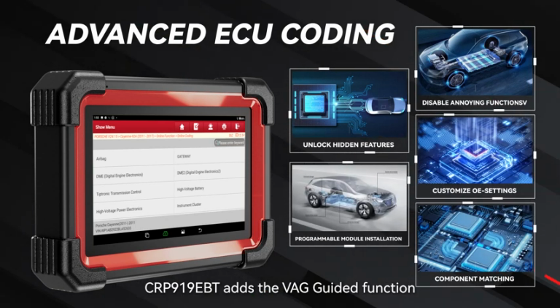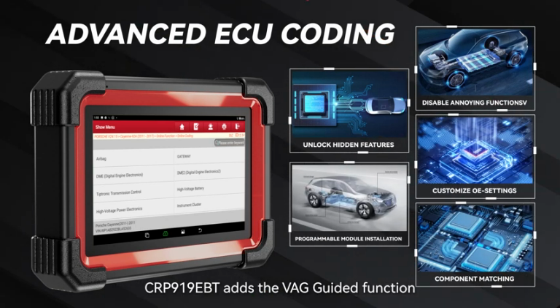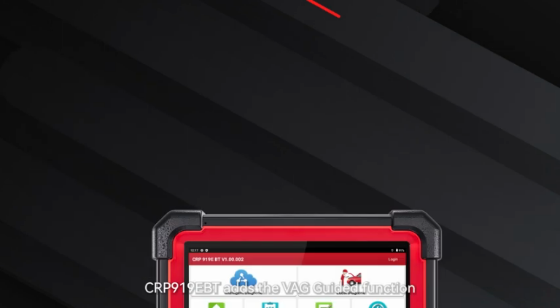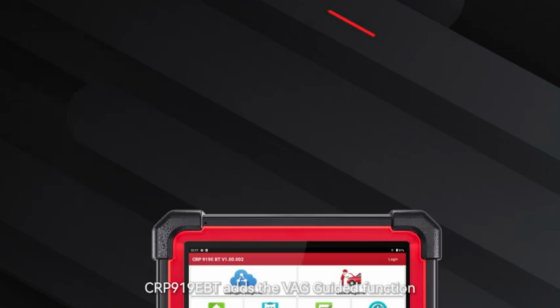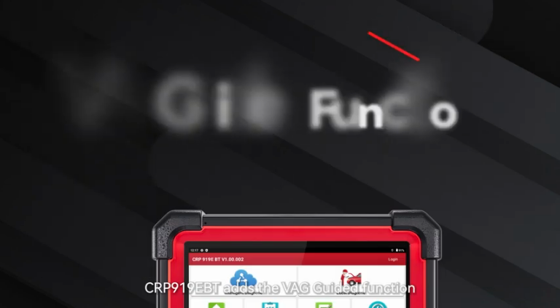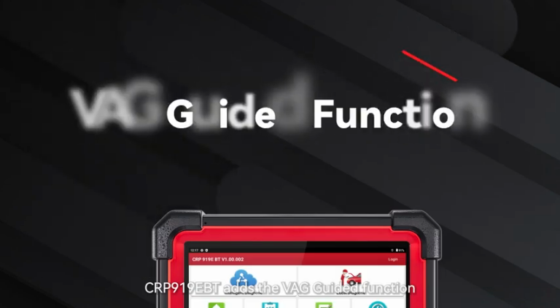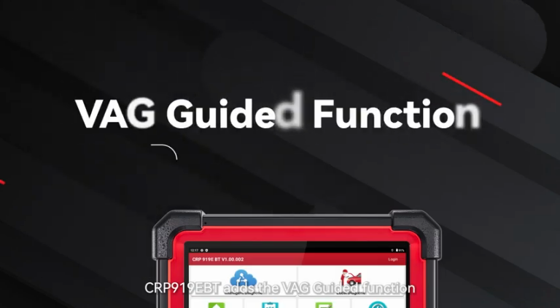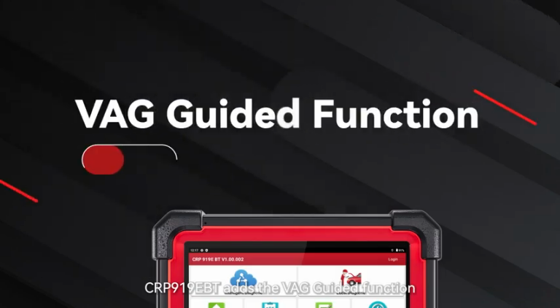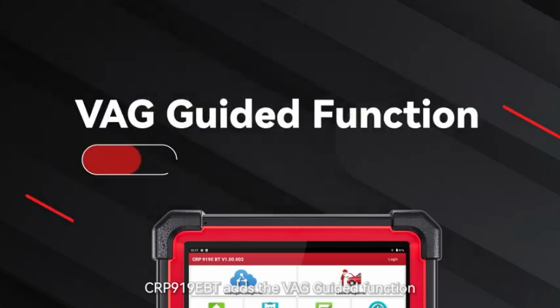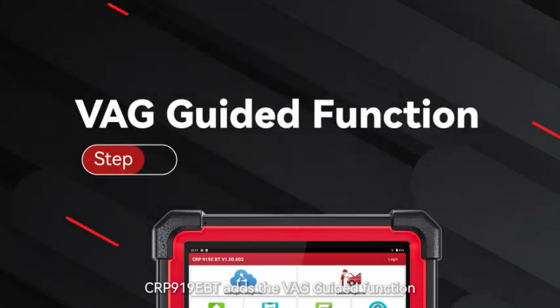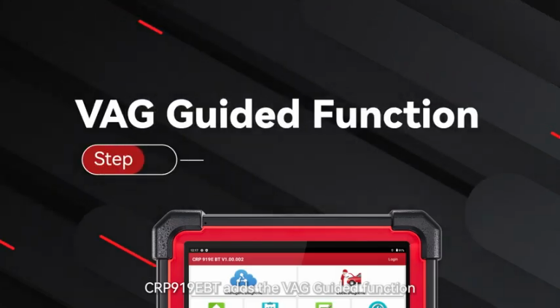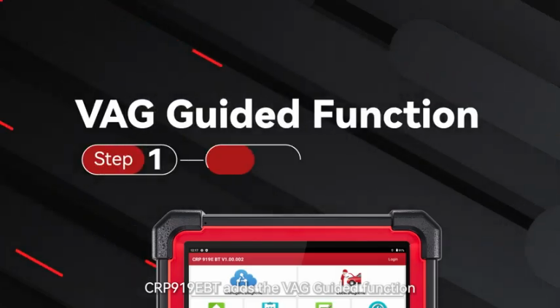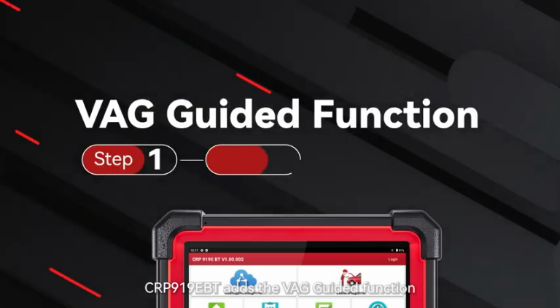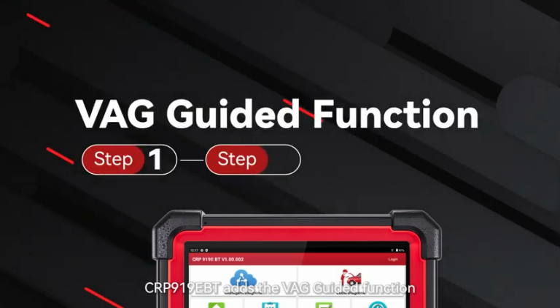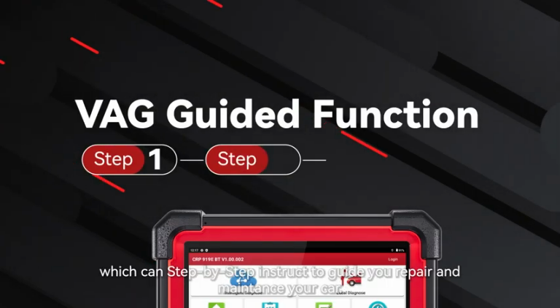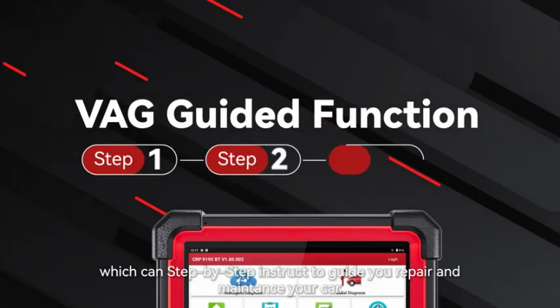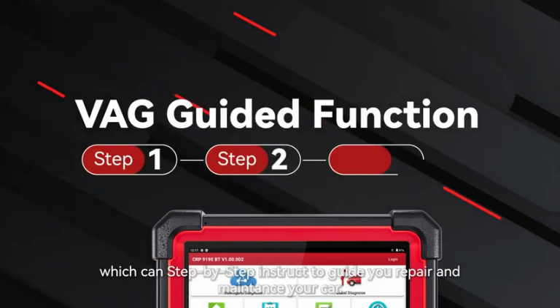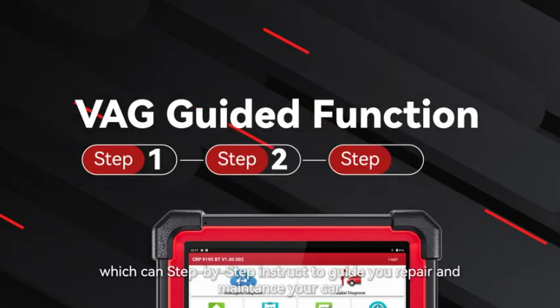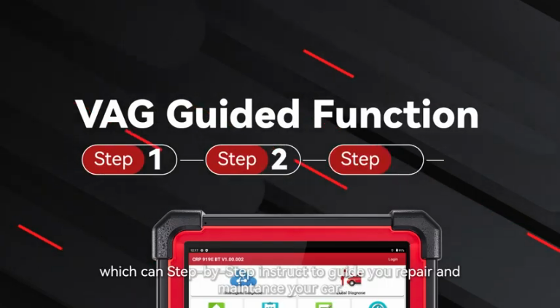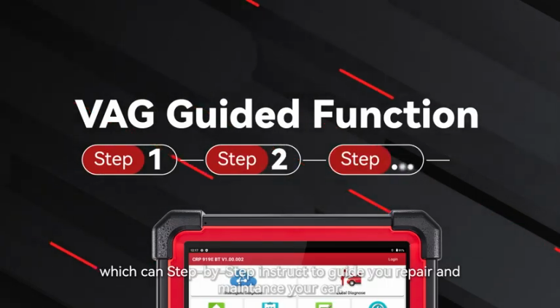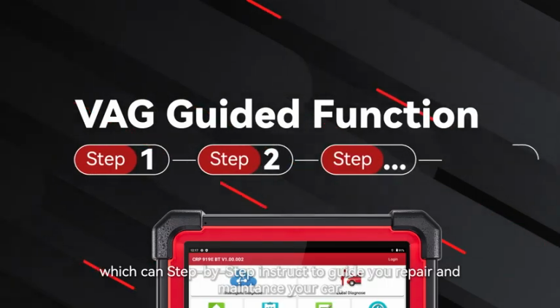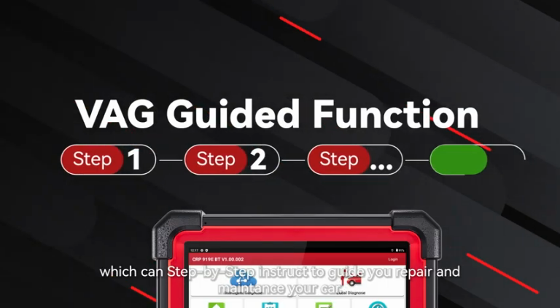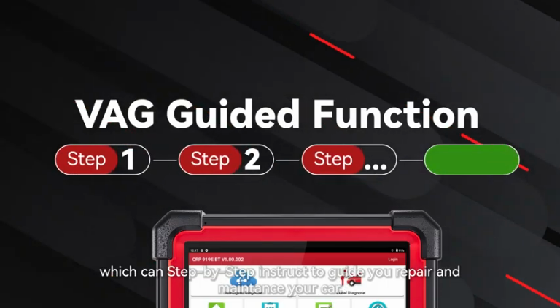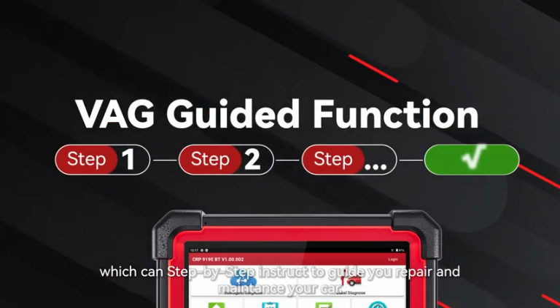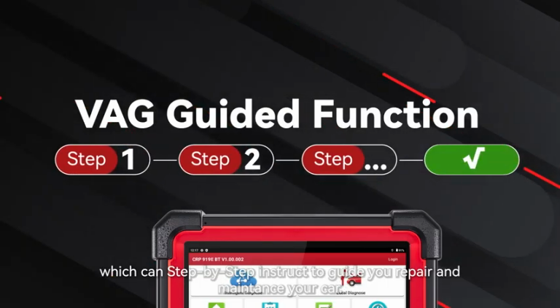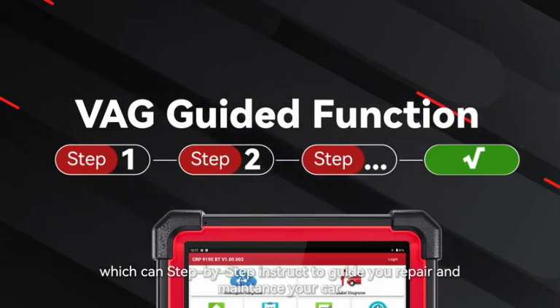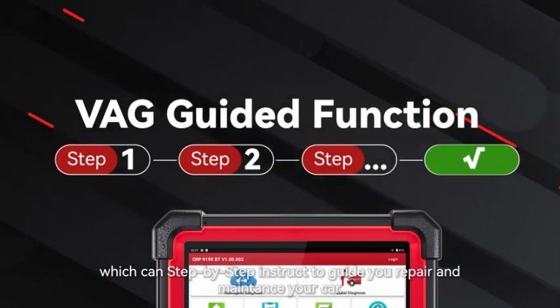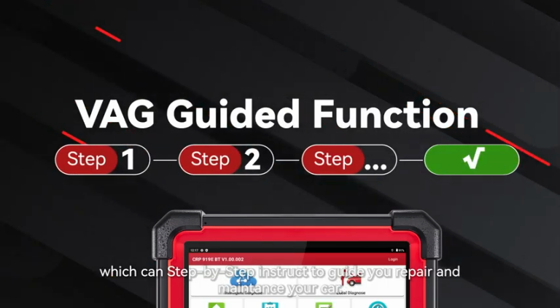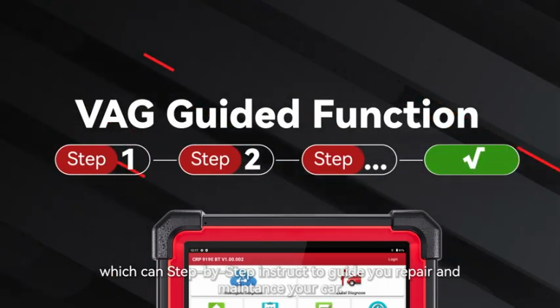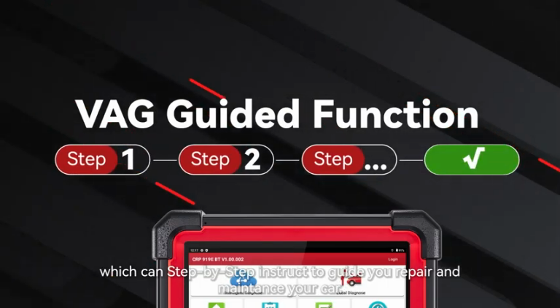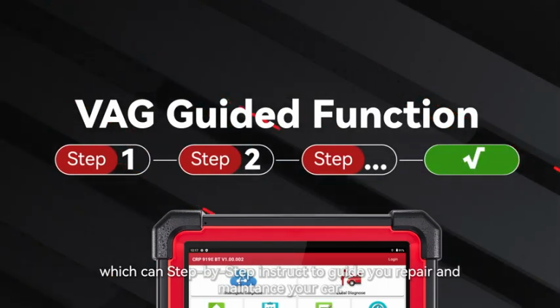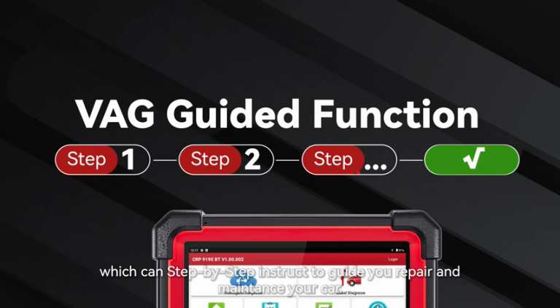The CRP919EBT adds the VAG guided function, which can step-by-step instruct and guide you to repair and maintain your car.